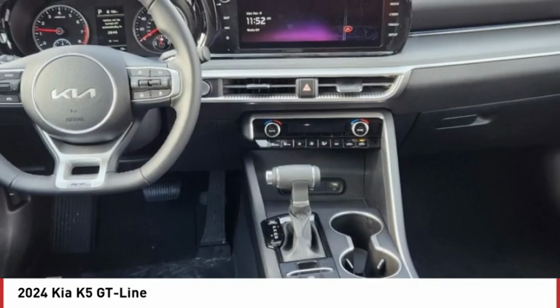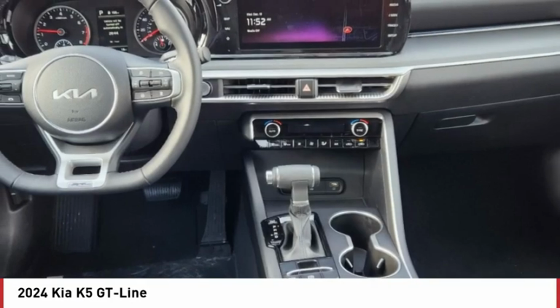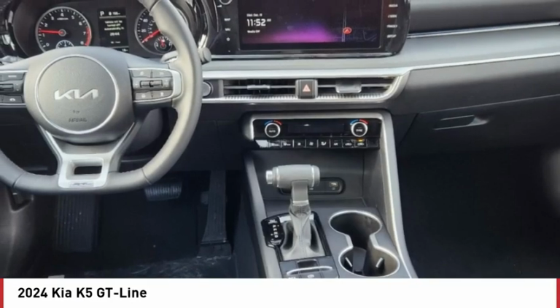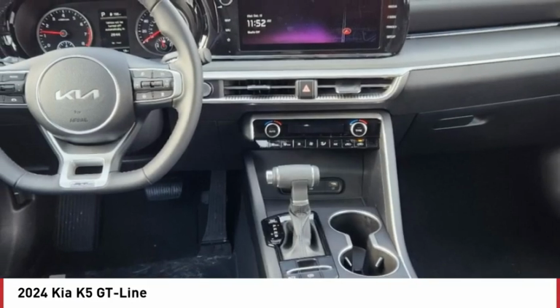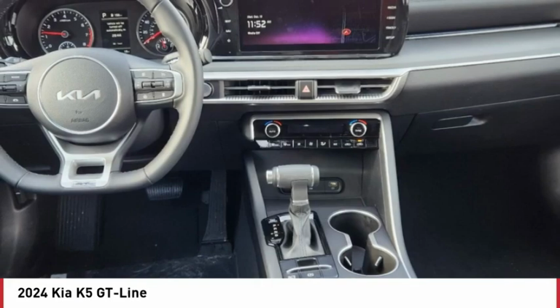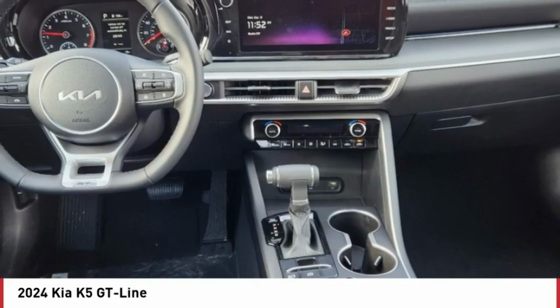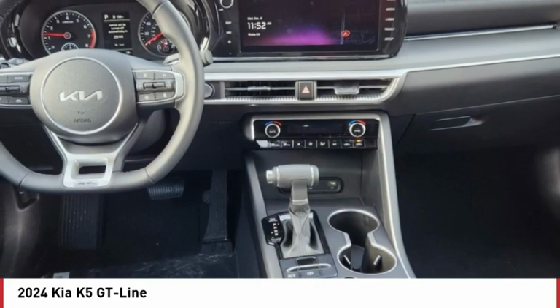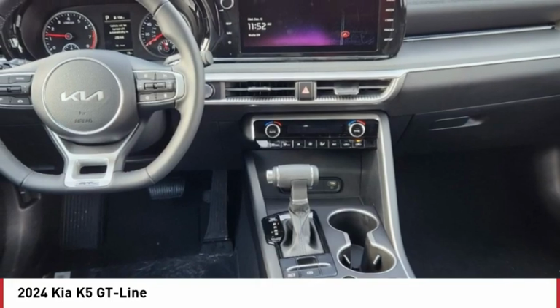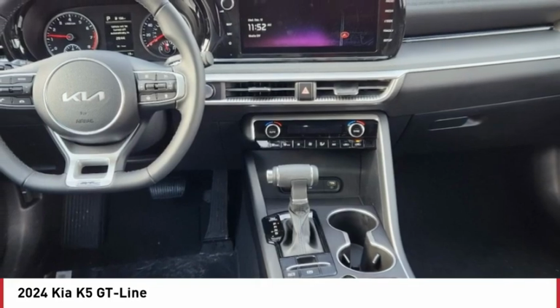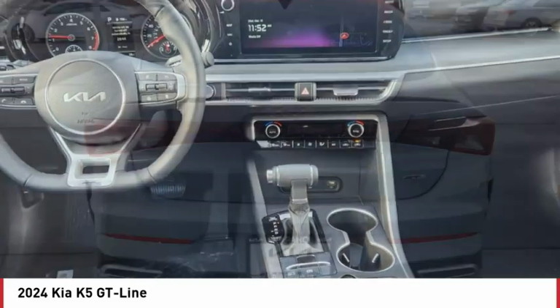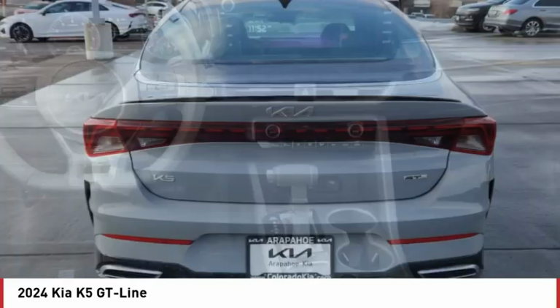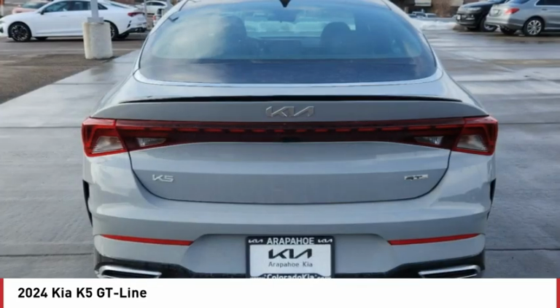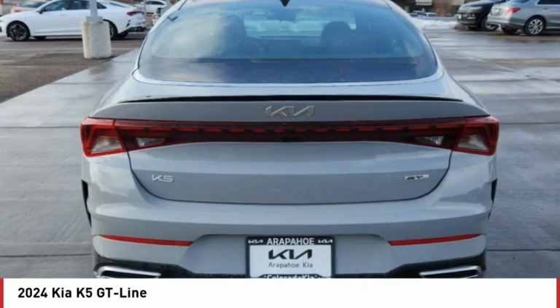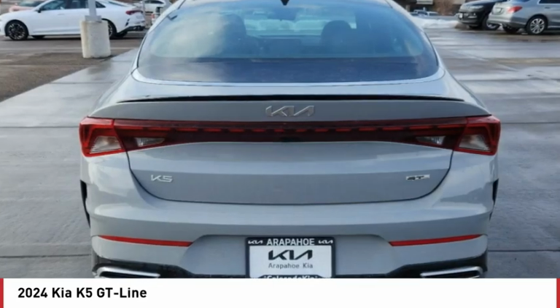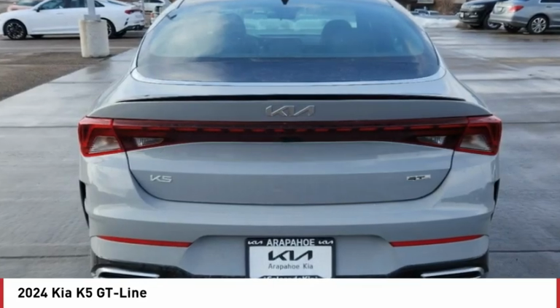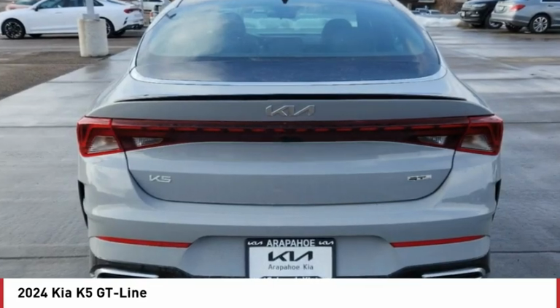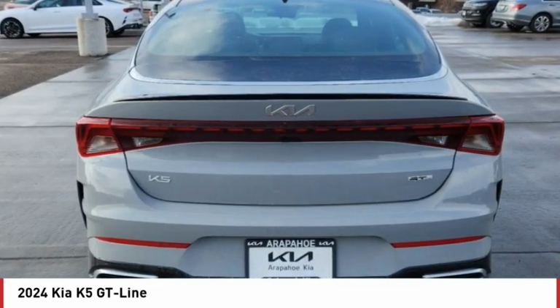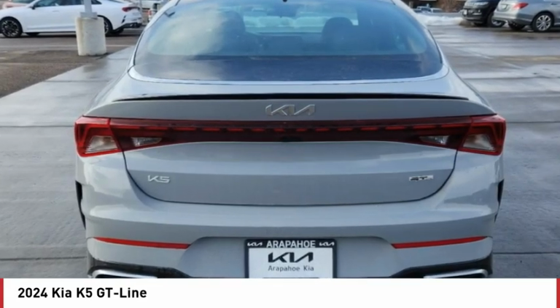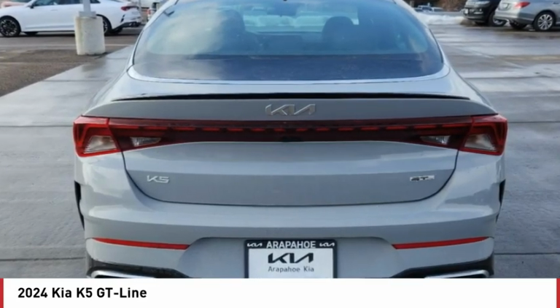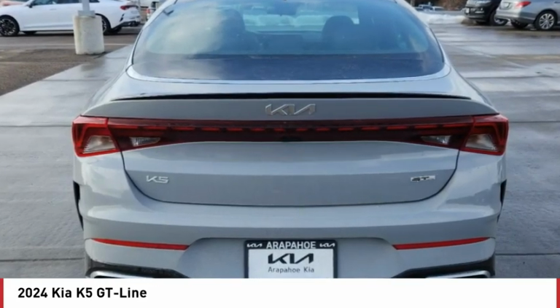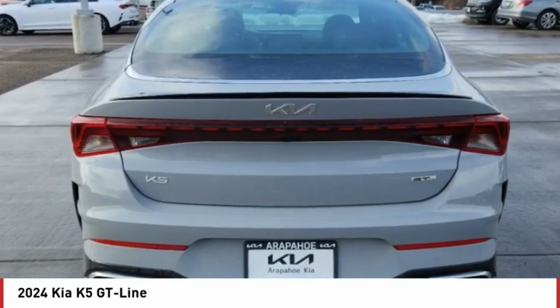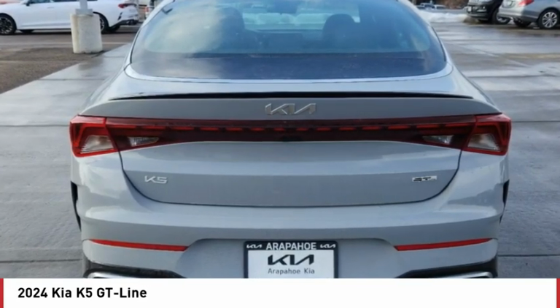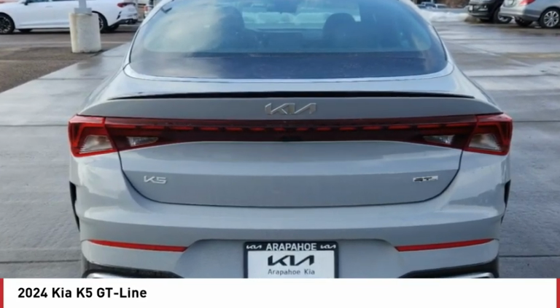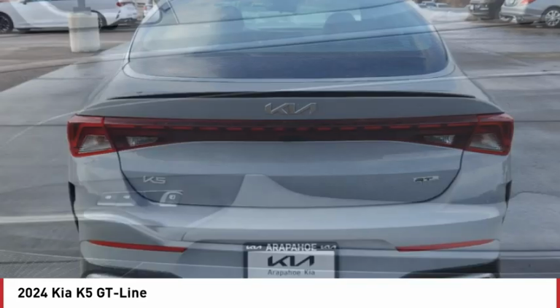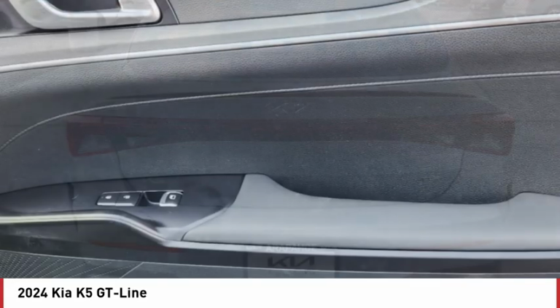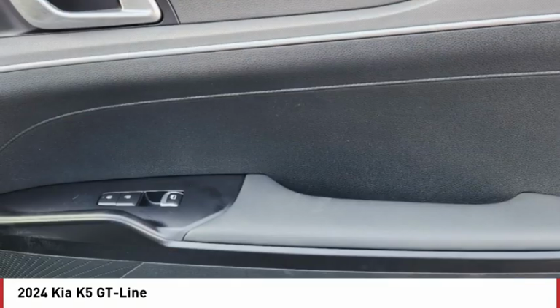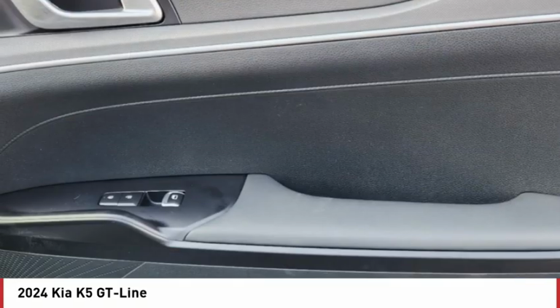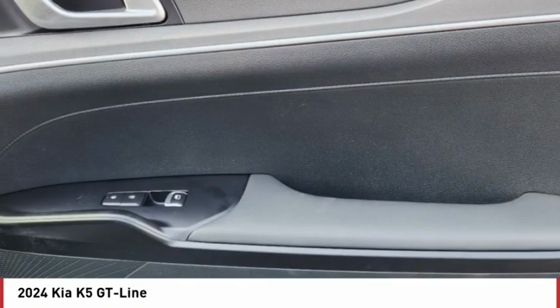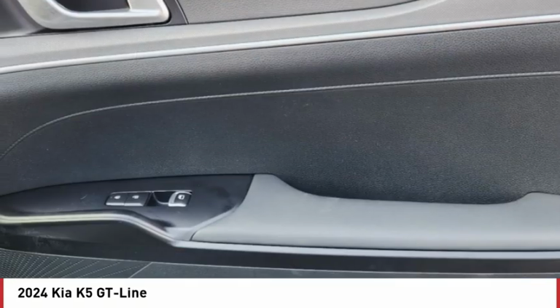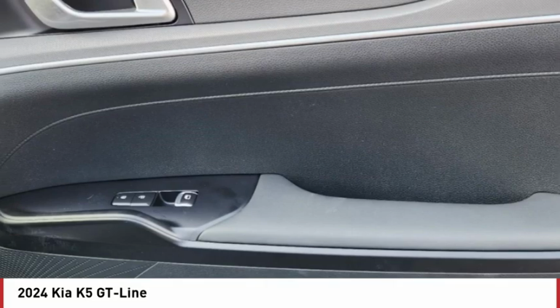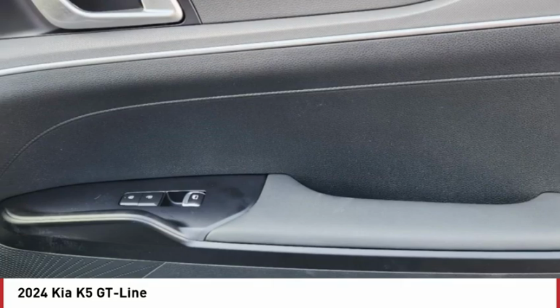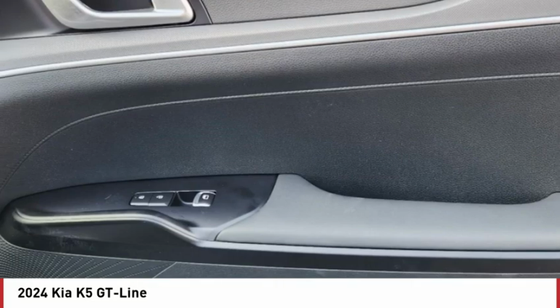Aluminum wheels, rear spoiler, remote engine start, brake assist, traction control, stability control.